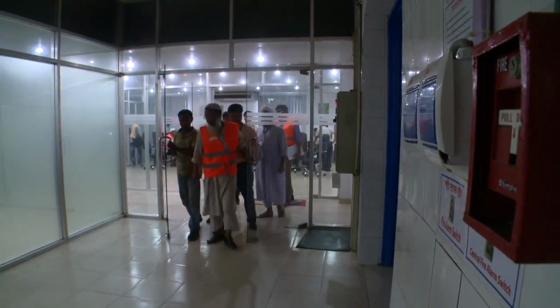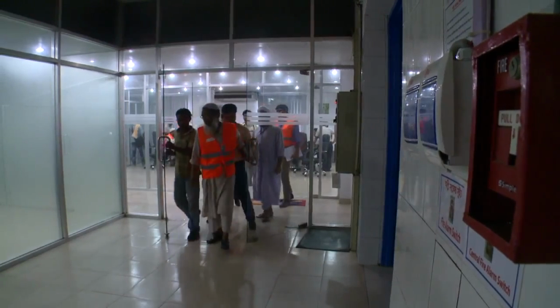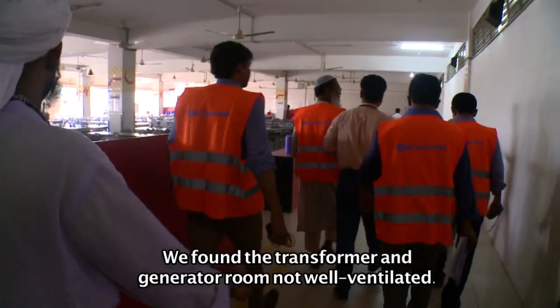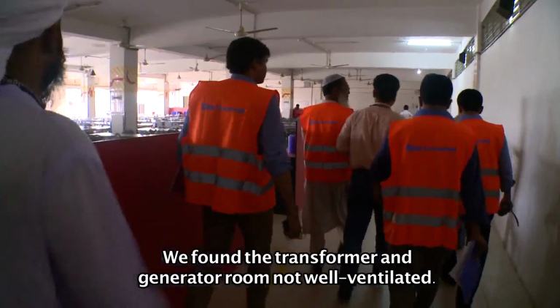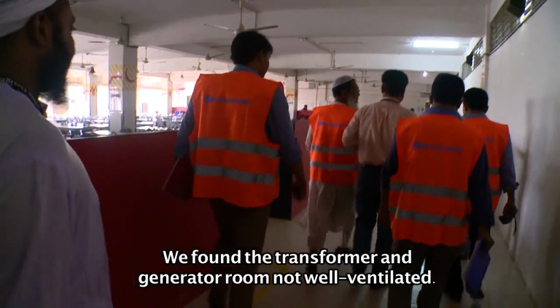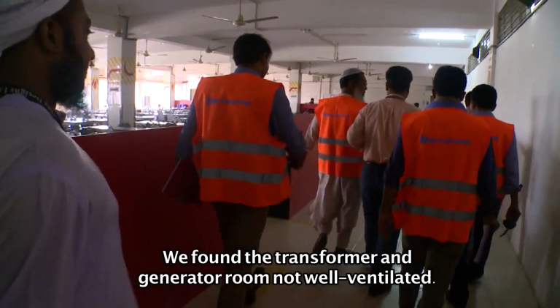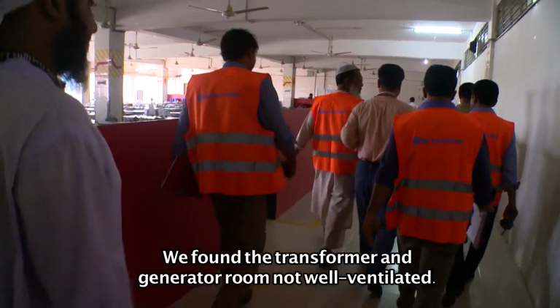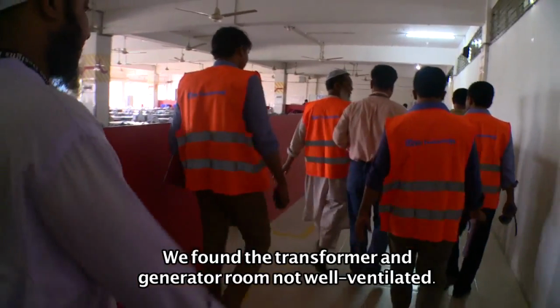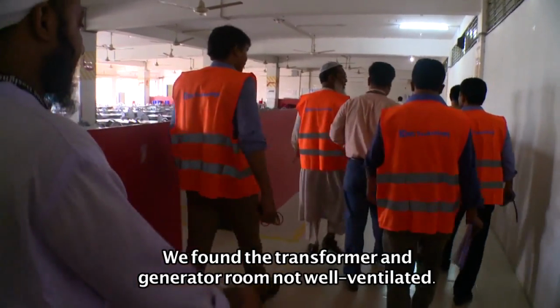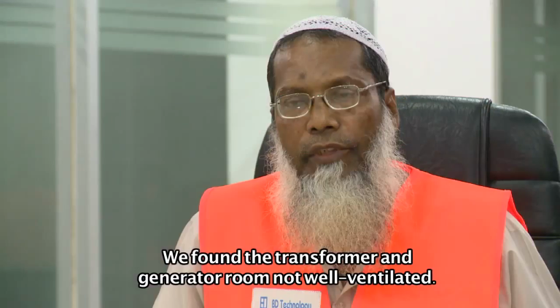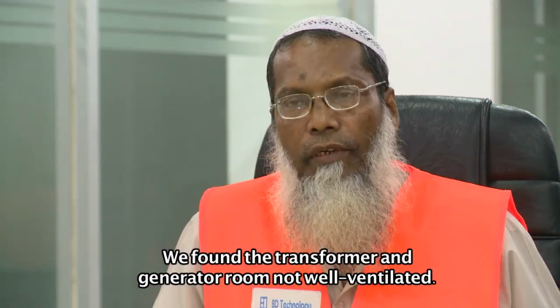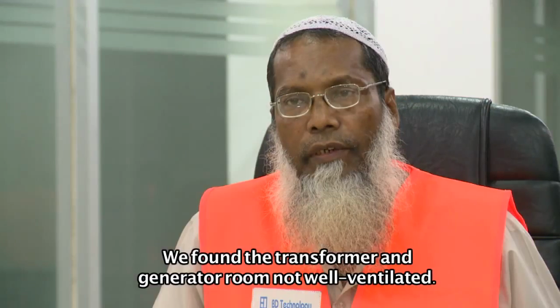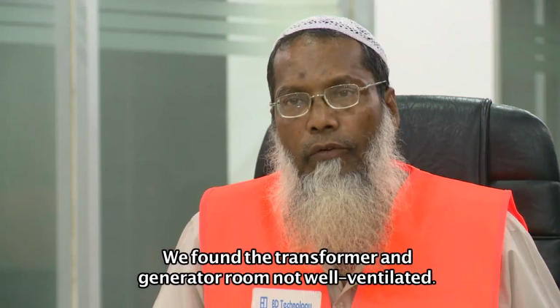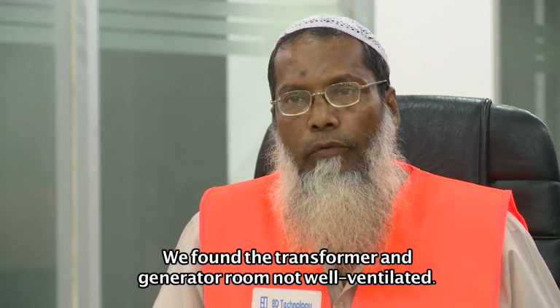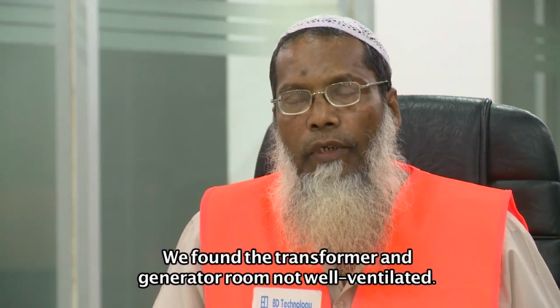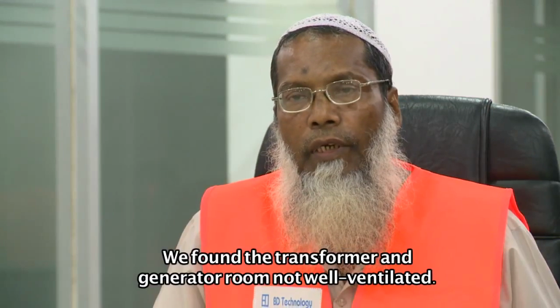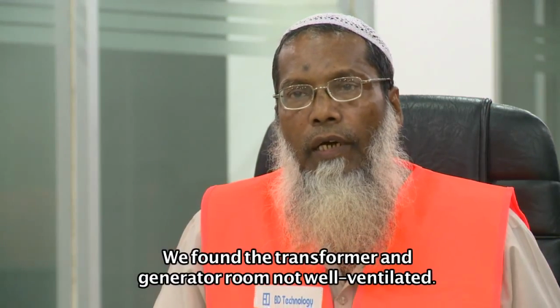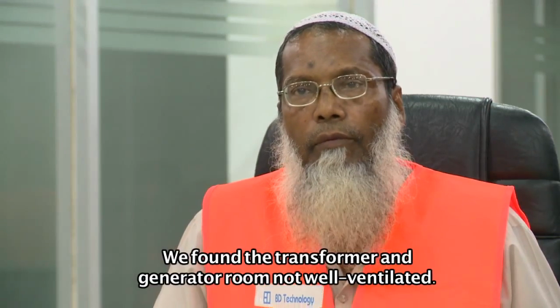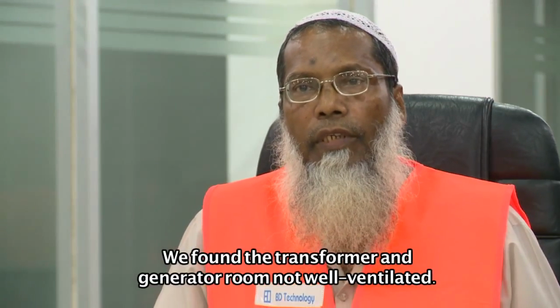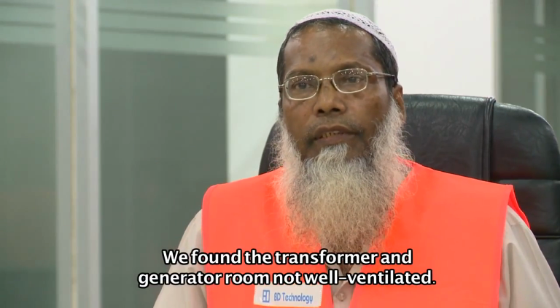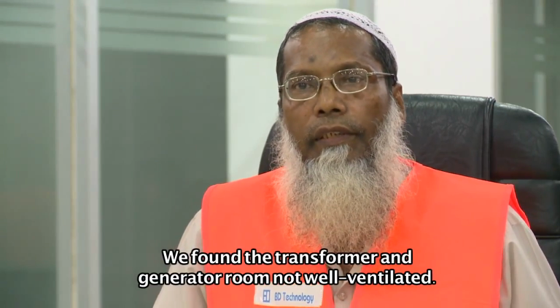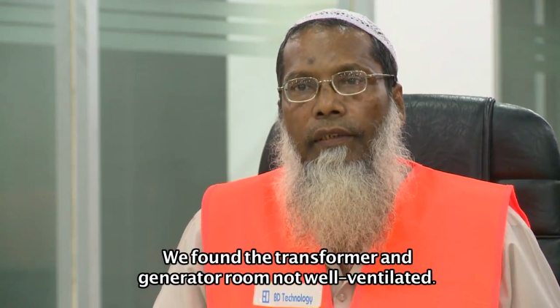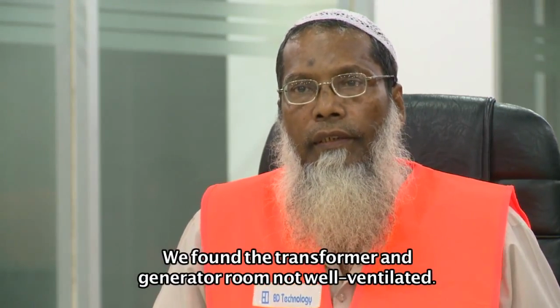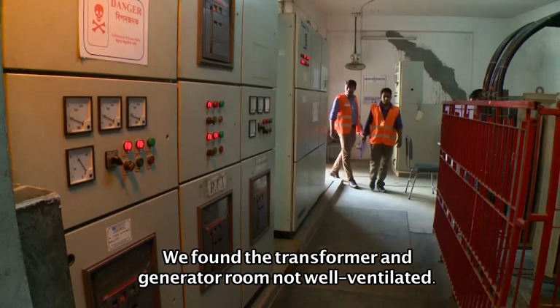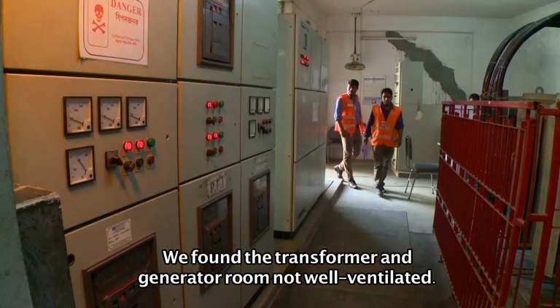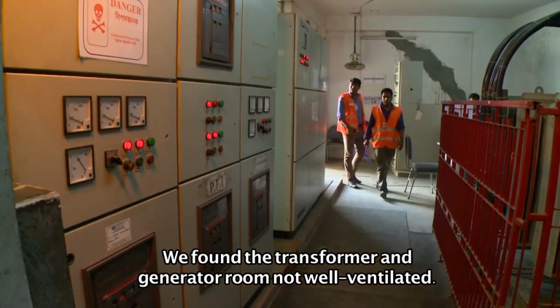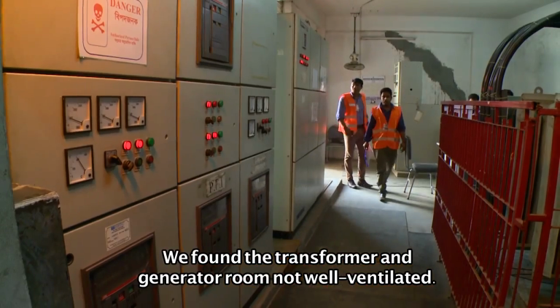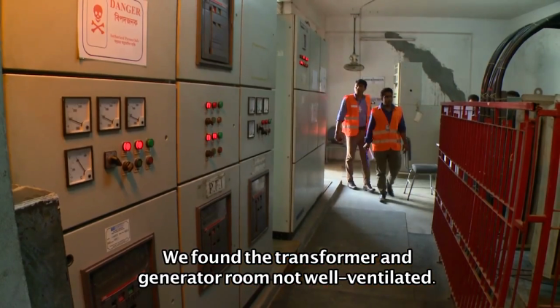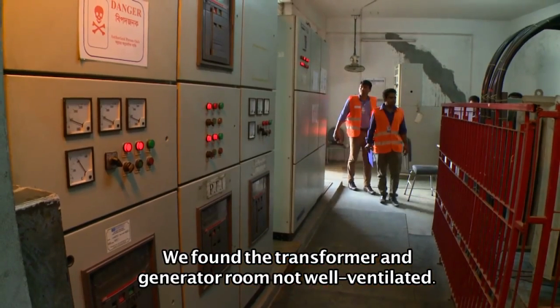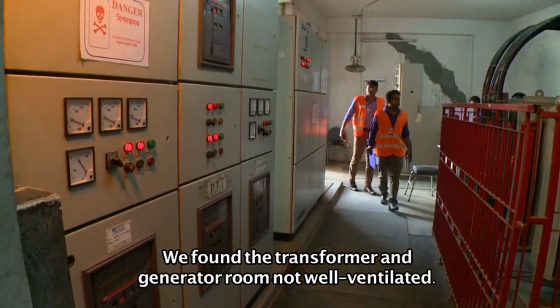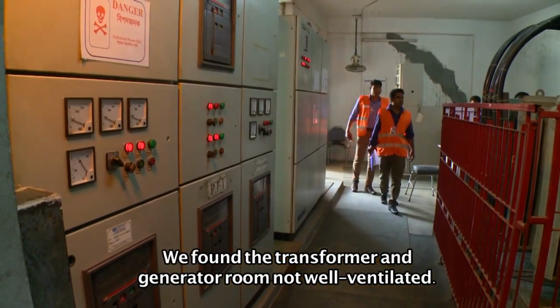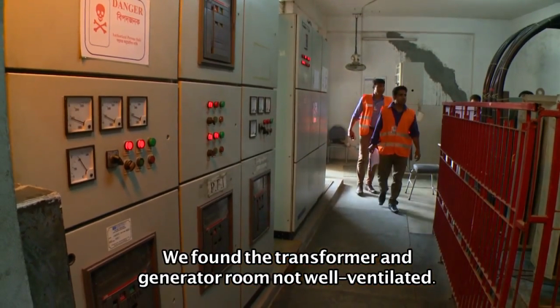One finding noted during the inspection is that the transport and generator rooms are not well ventilated.